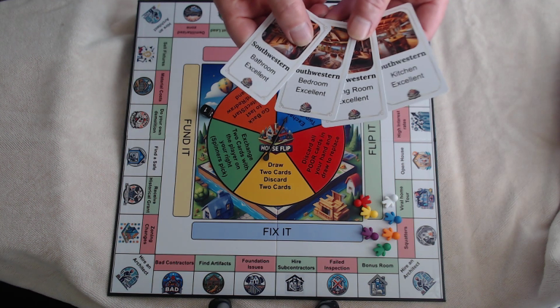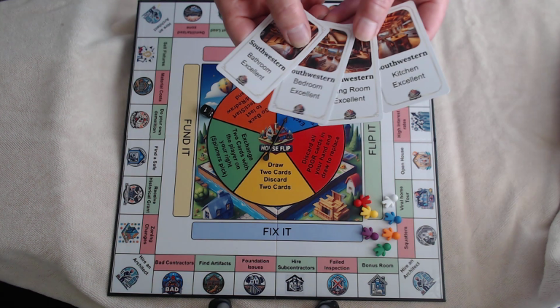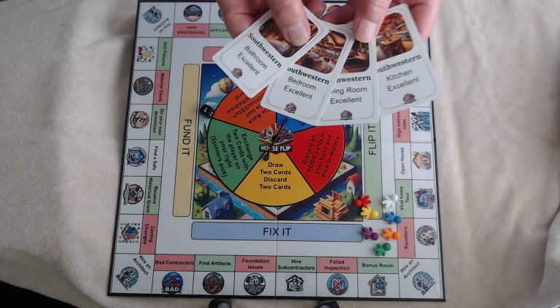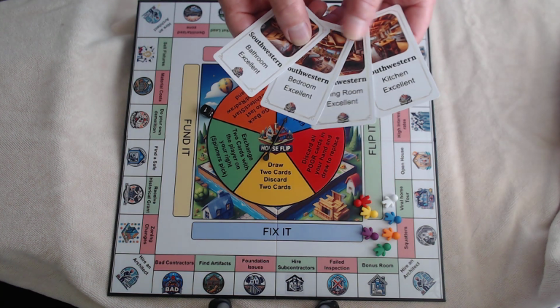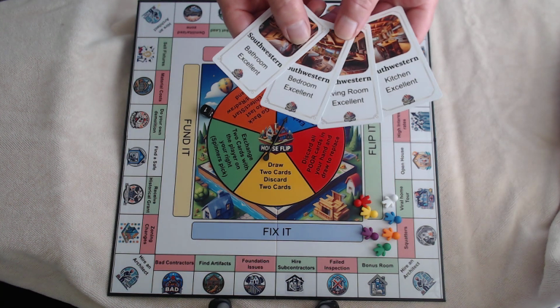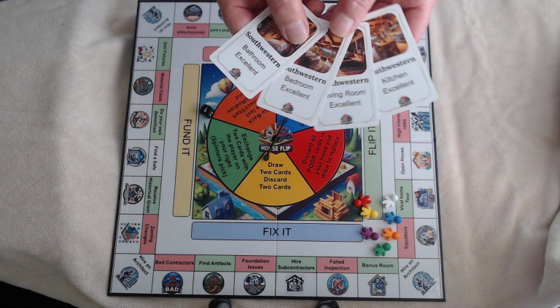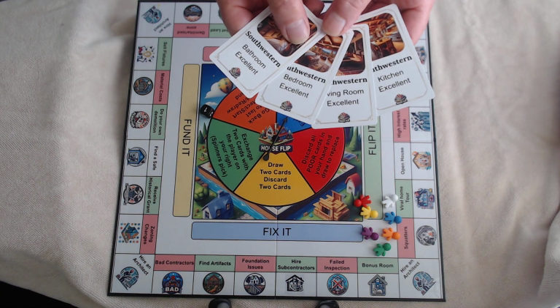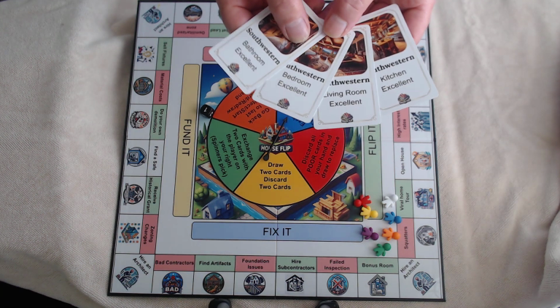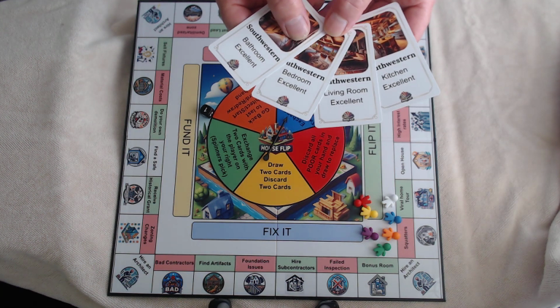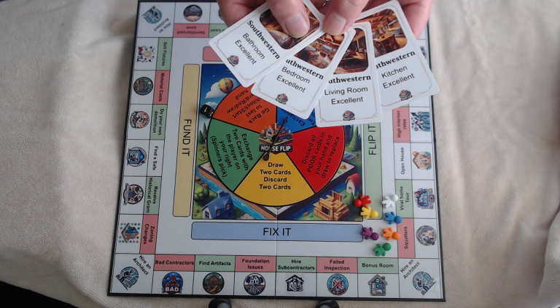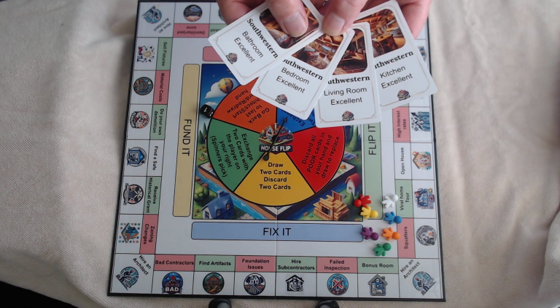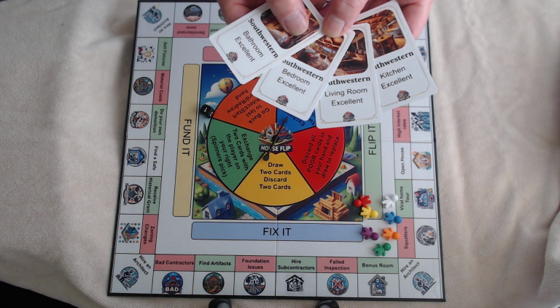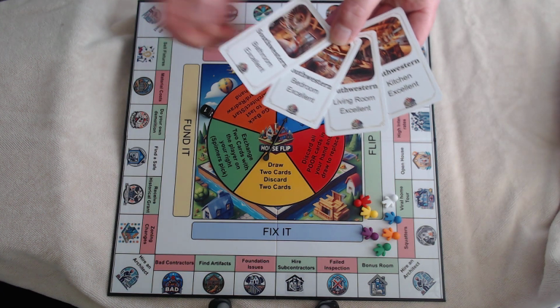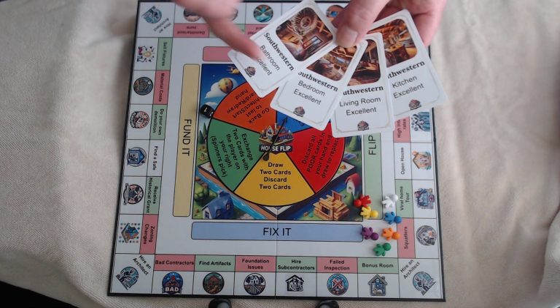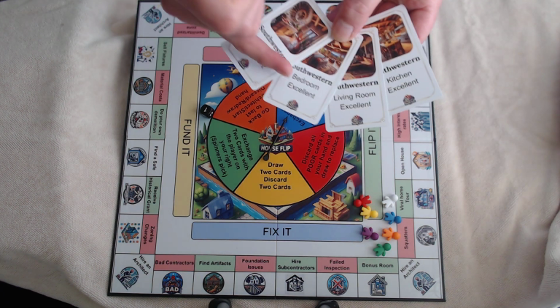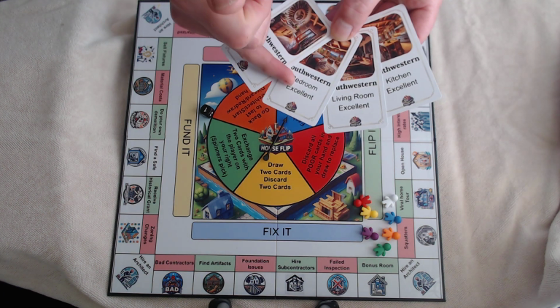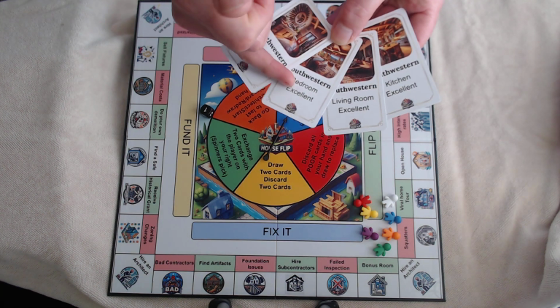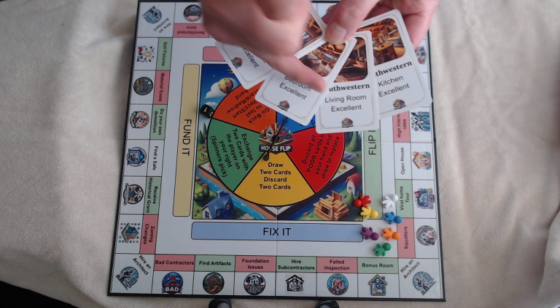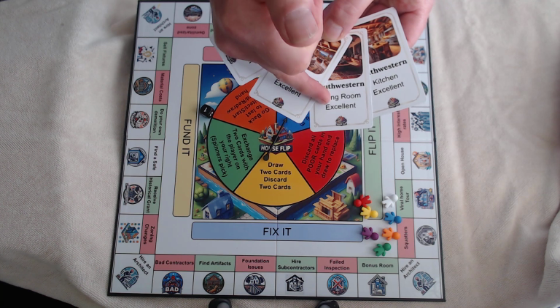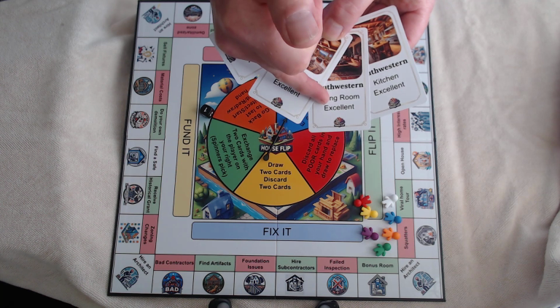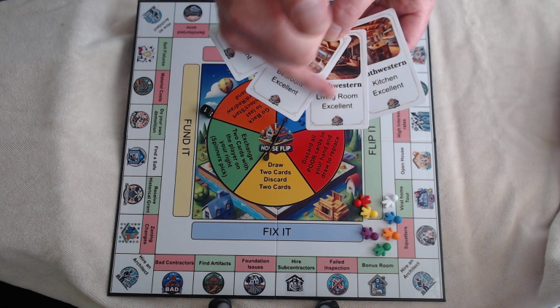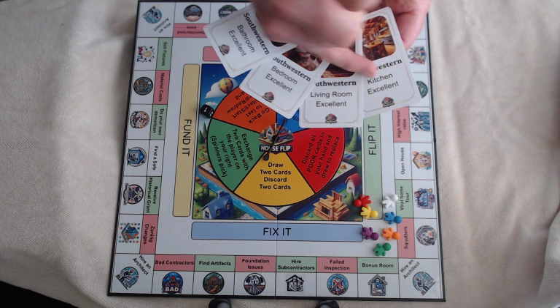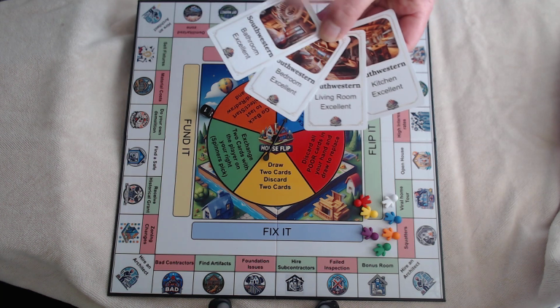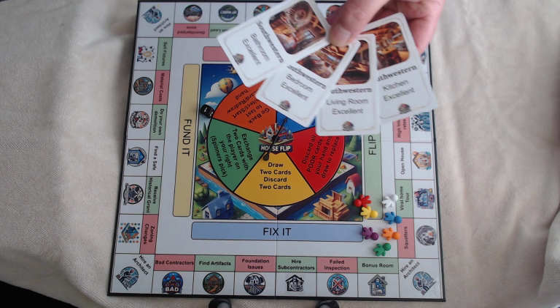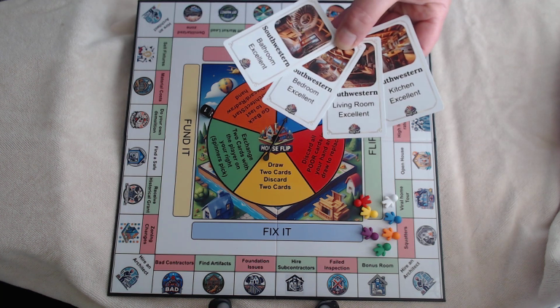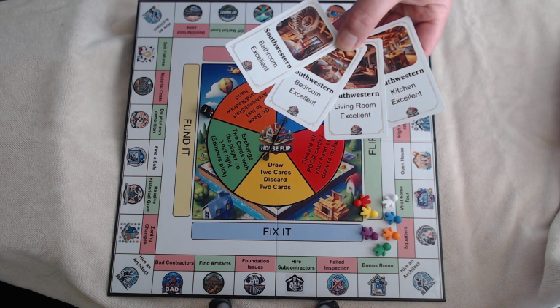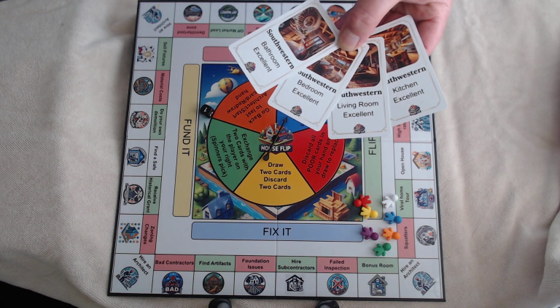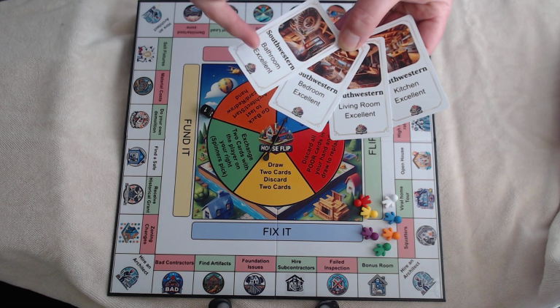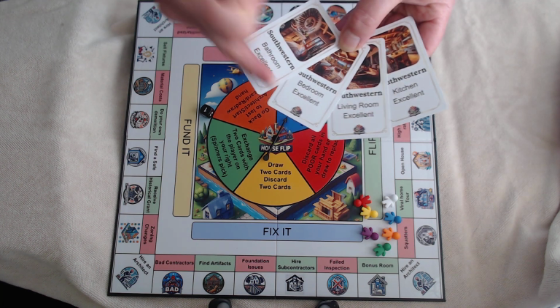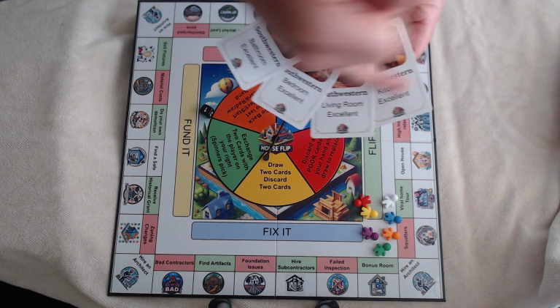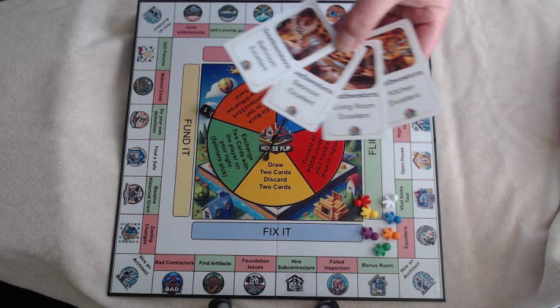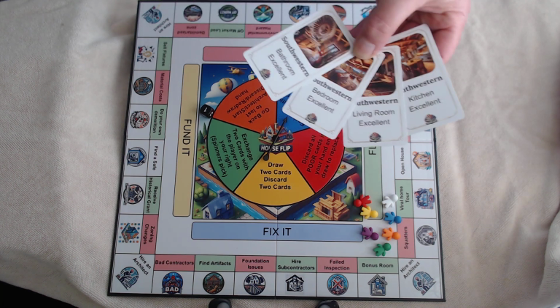There are four rooms — bedroom, living room, and kitchen — all of which are excellent quality.